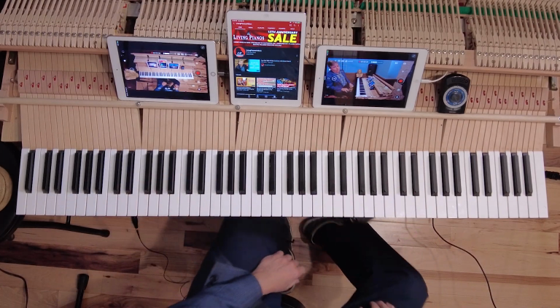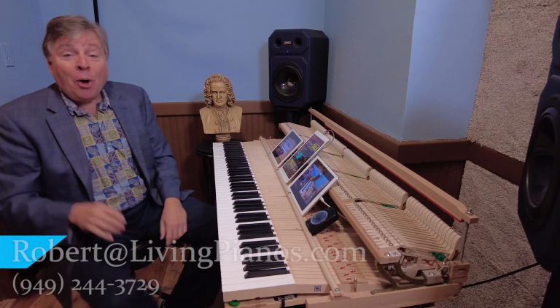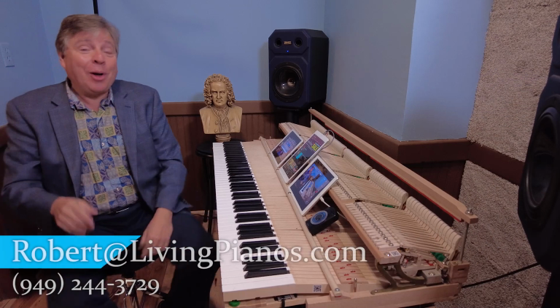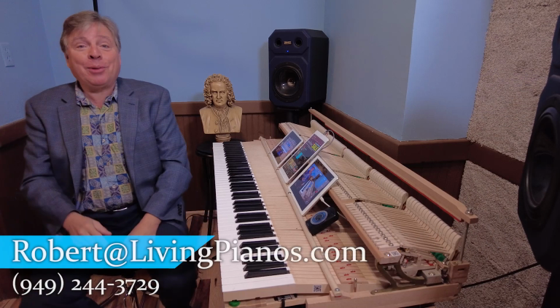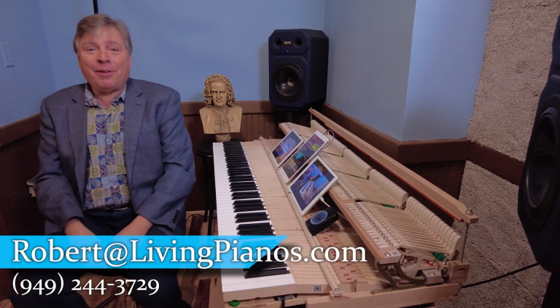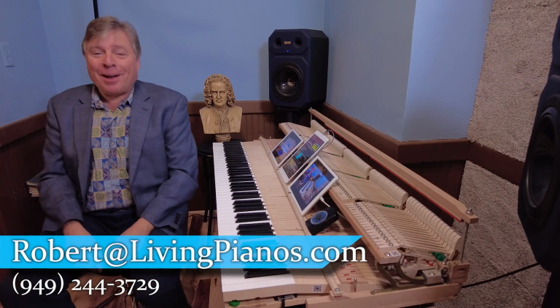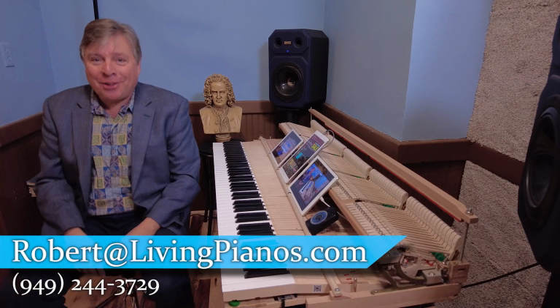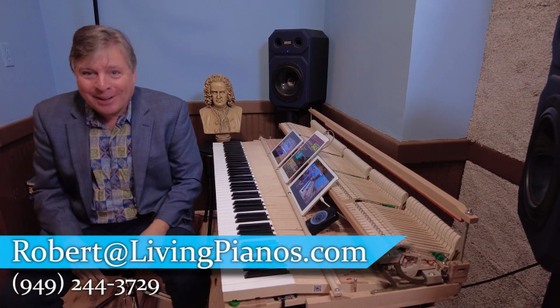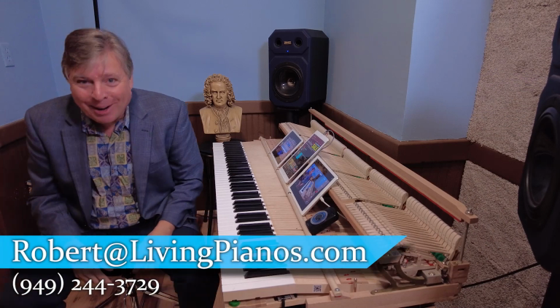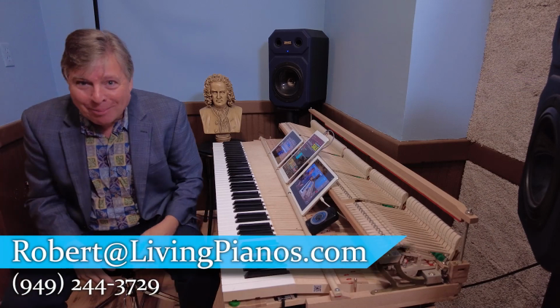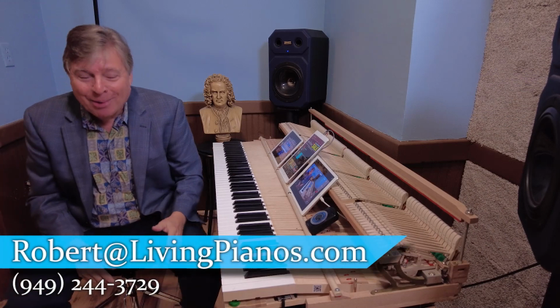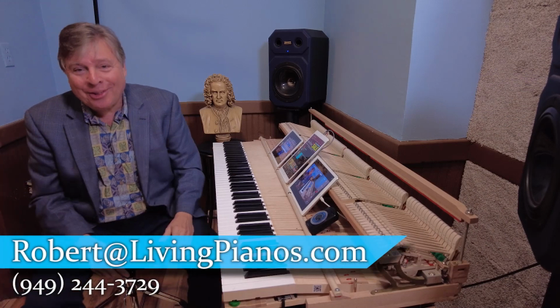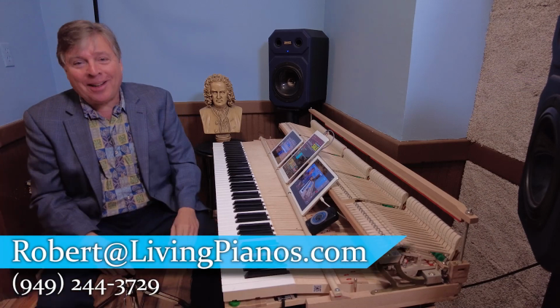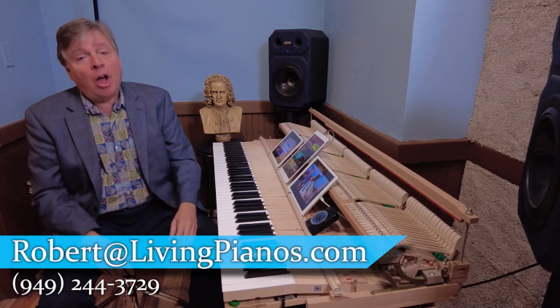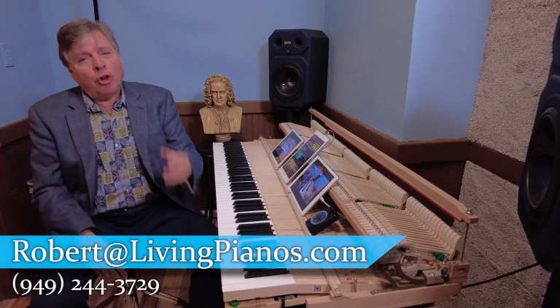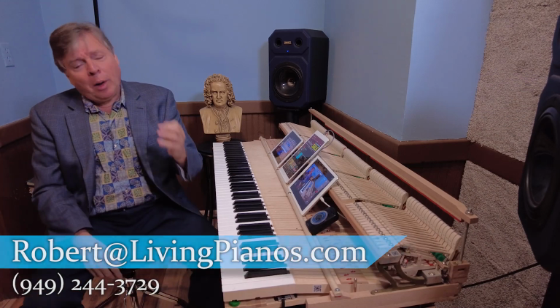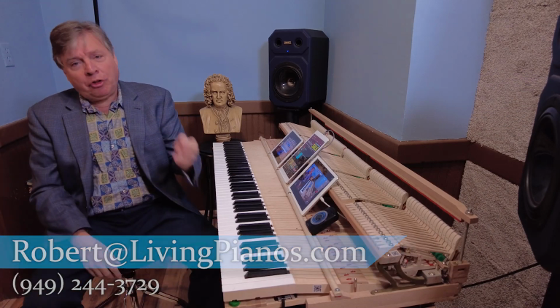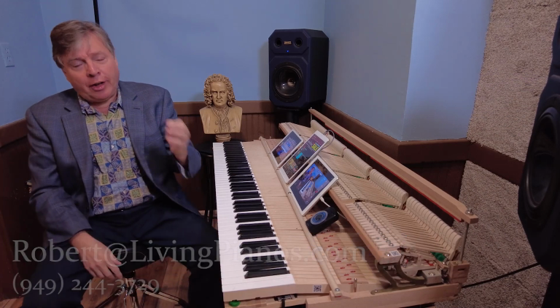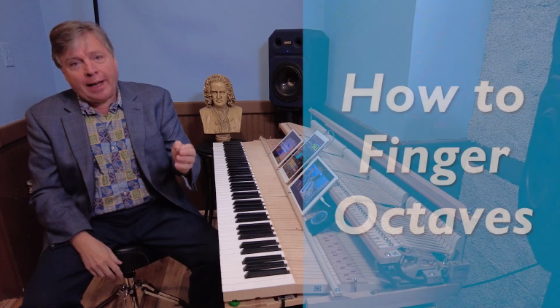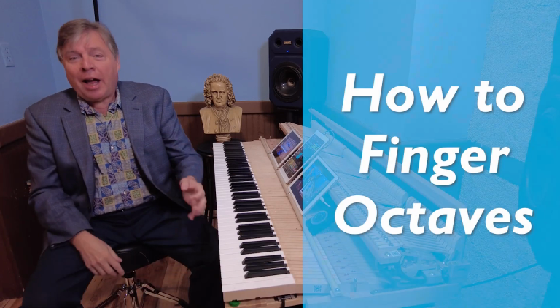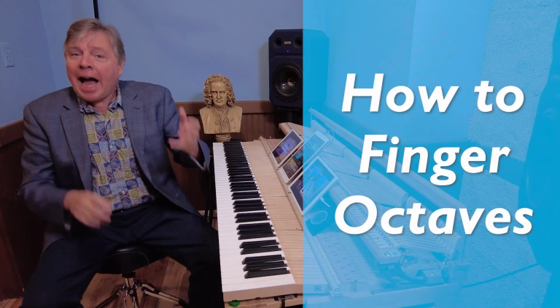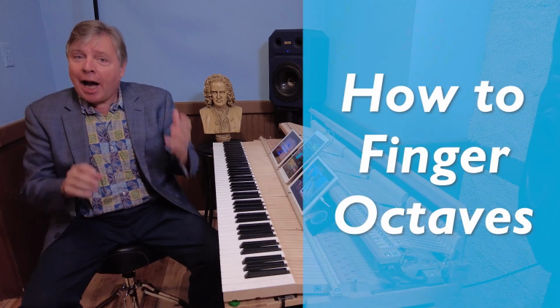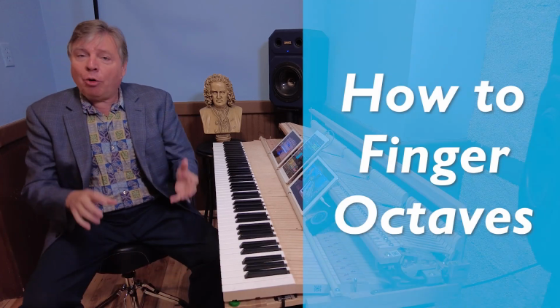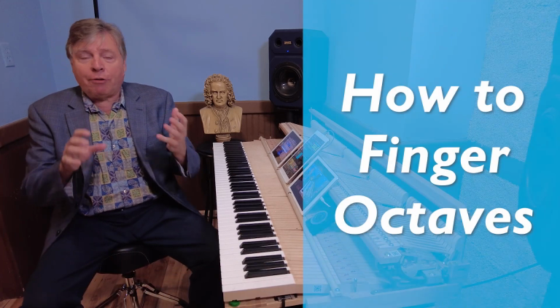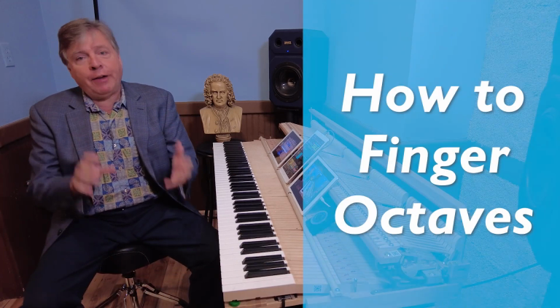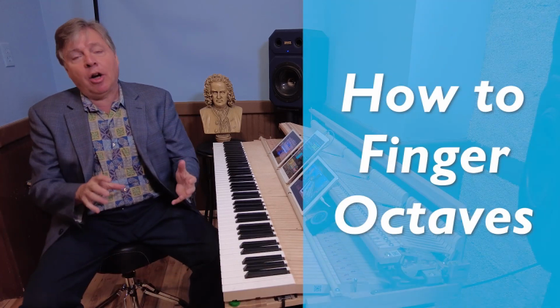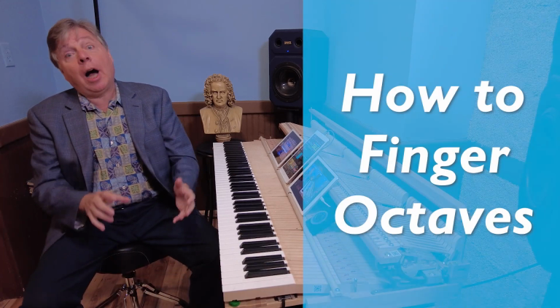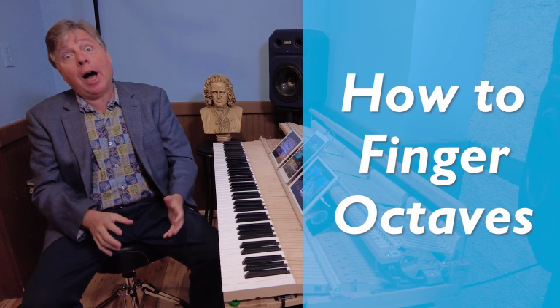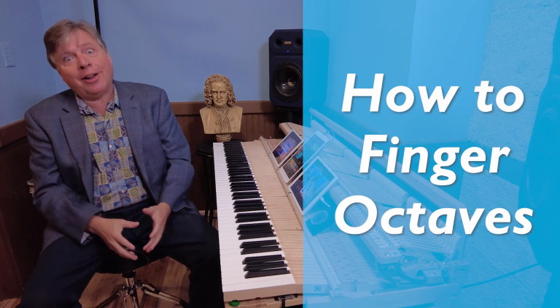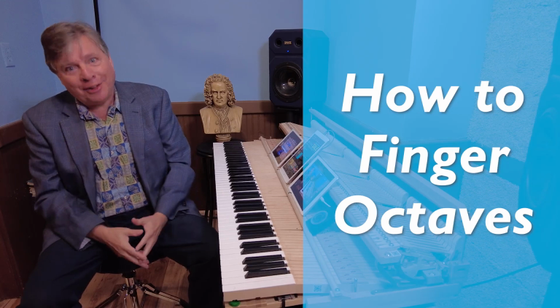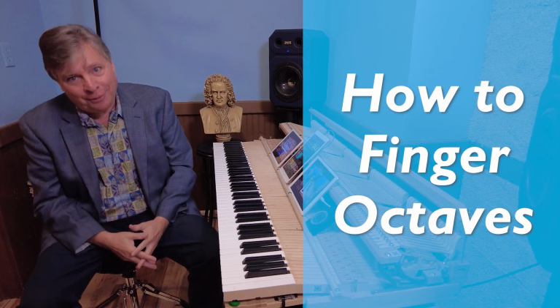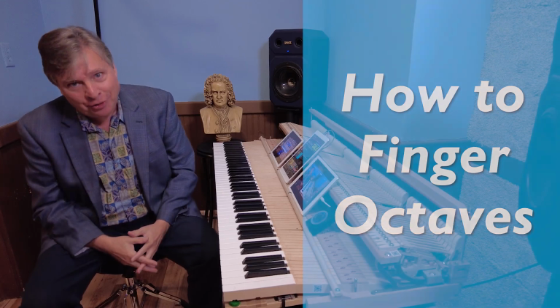Welcome to livingpianos.com. I'm Robert Estrin. The question today is how to finger octaves.